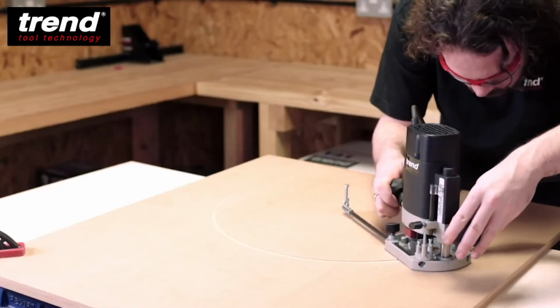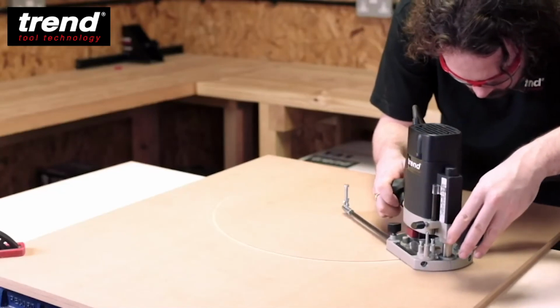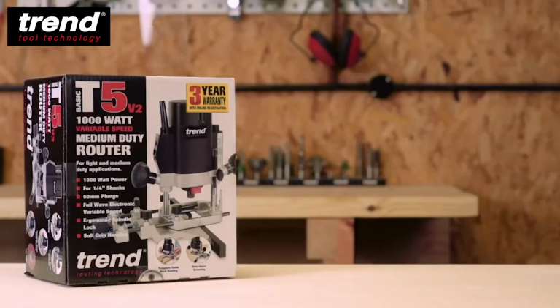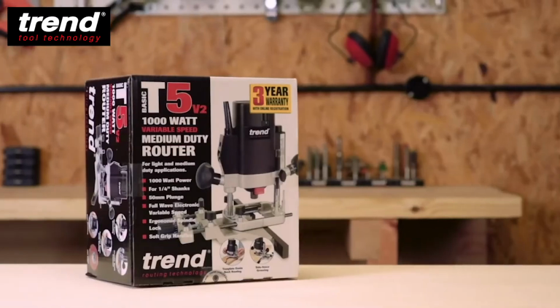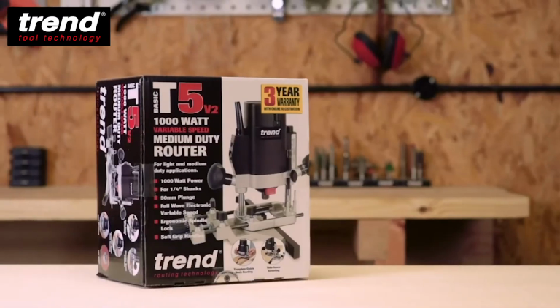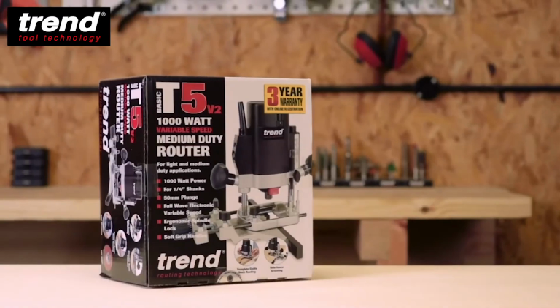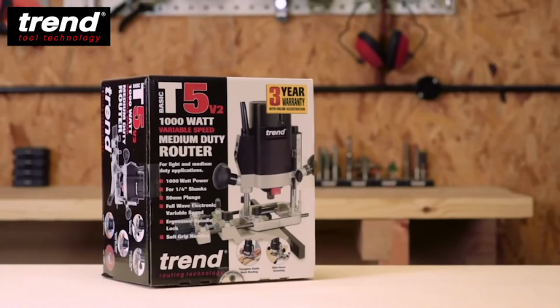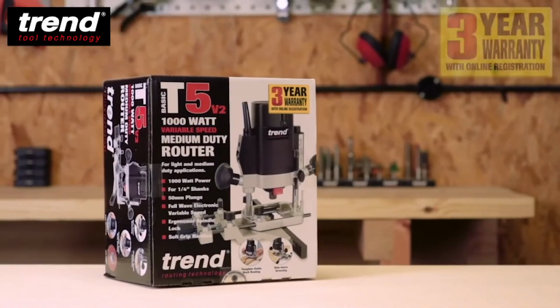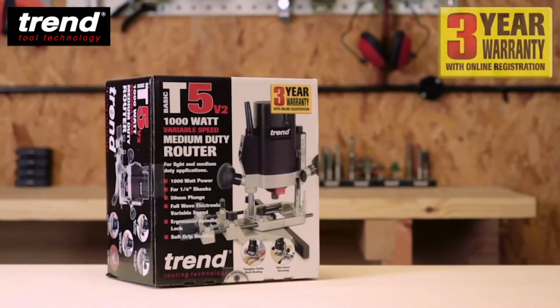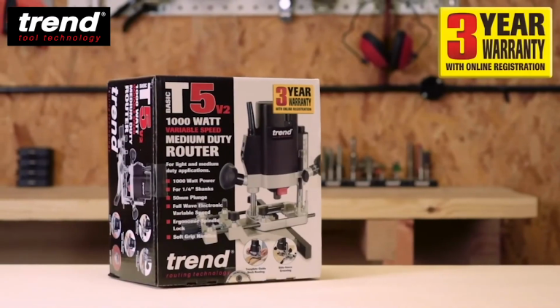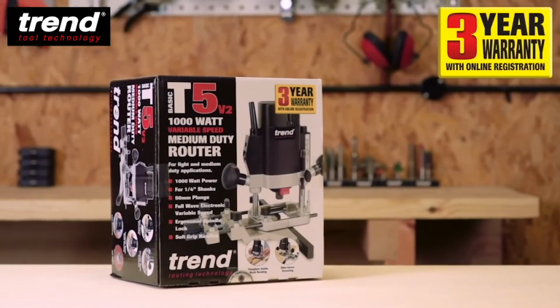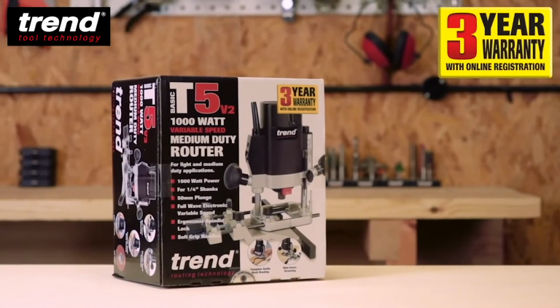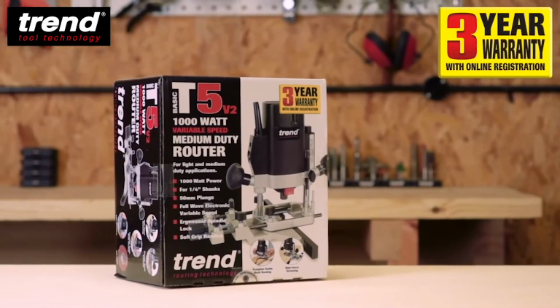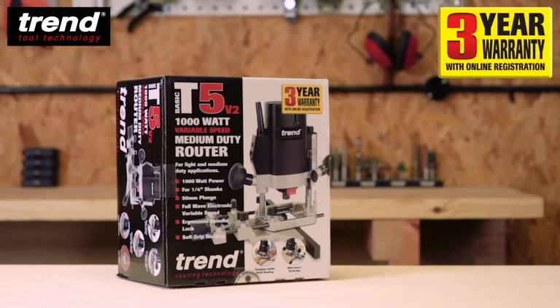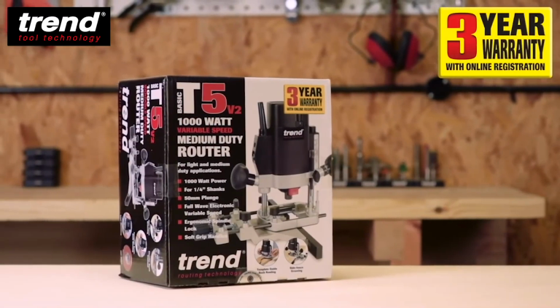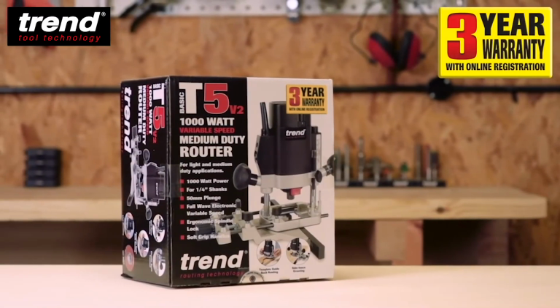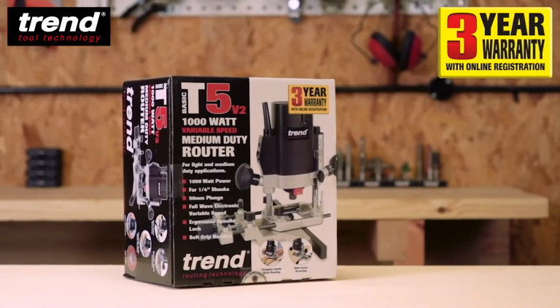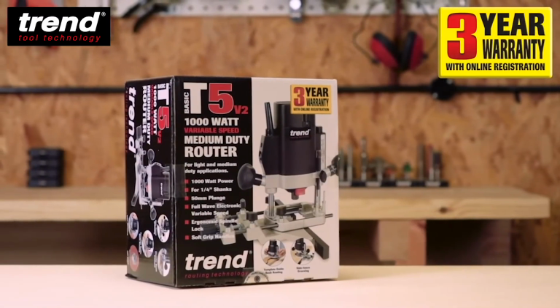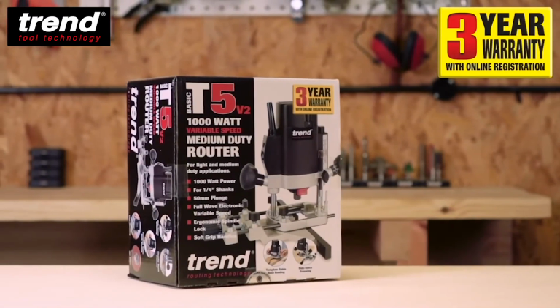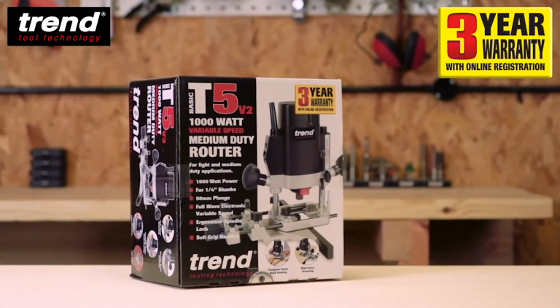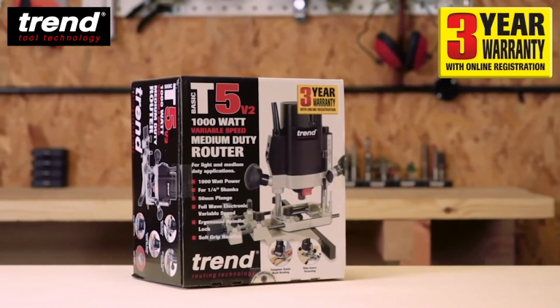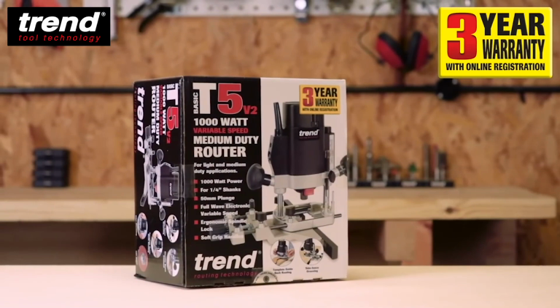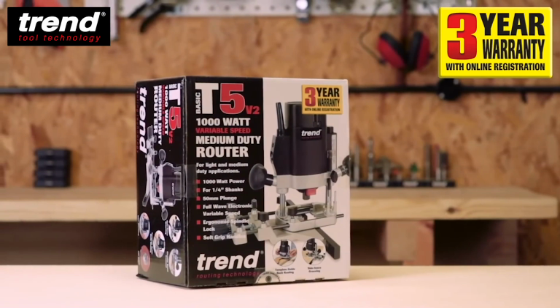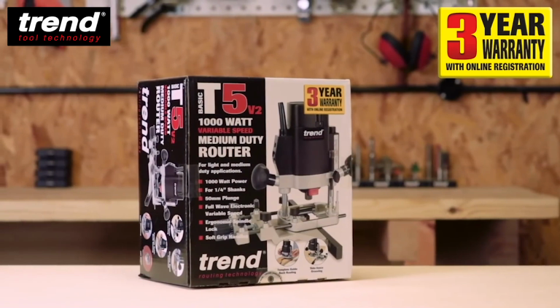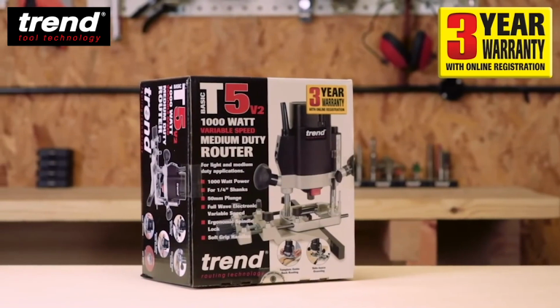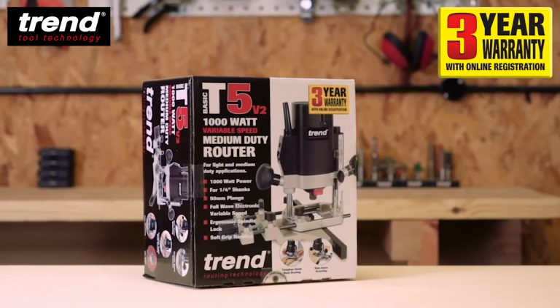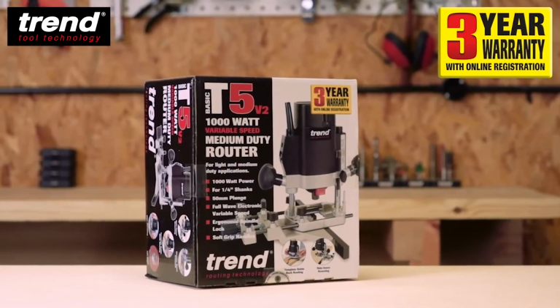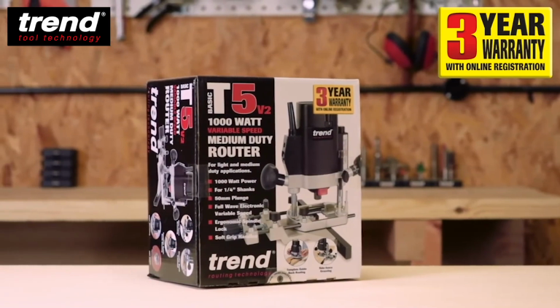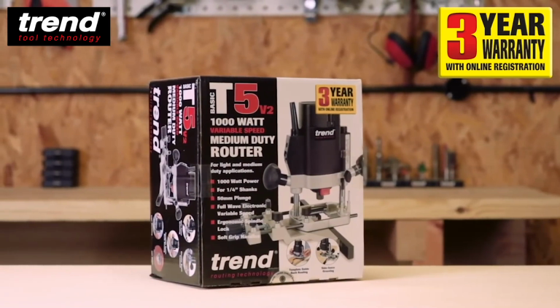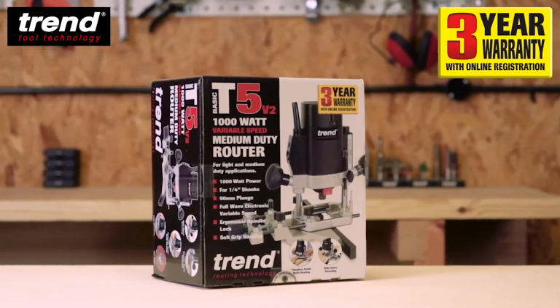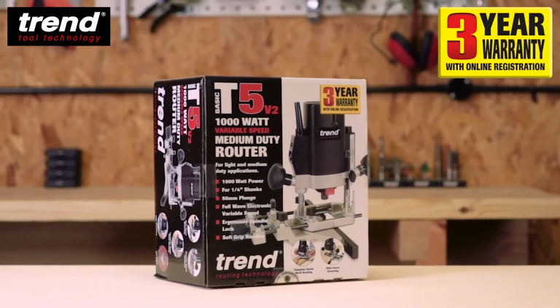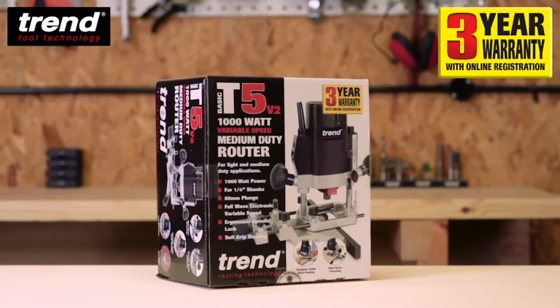The T5 is covered by a three-year warranty. Simply register online to activate.